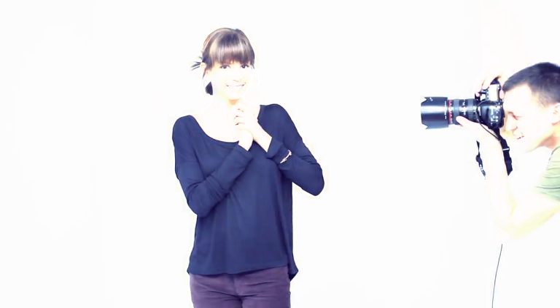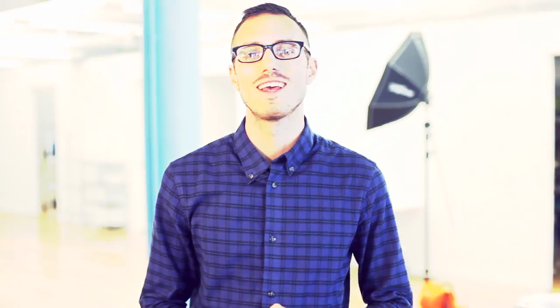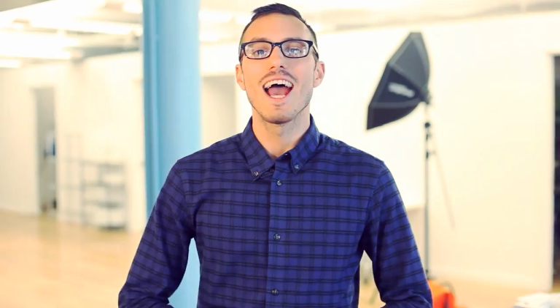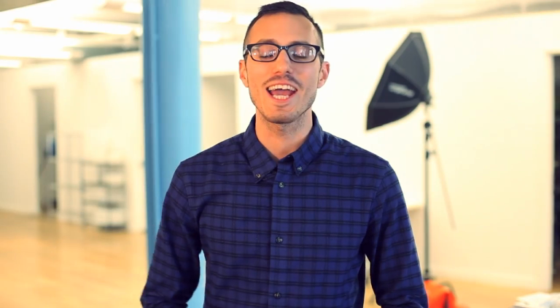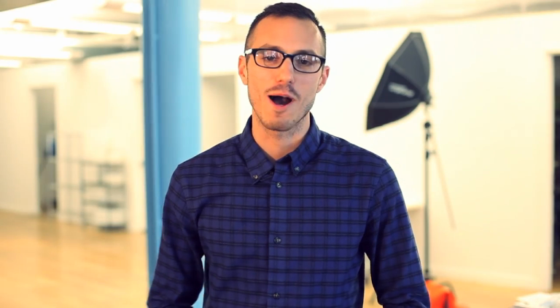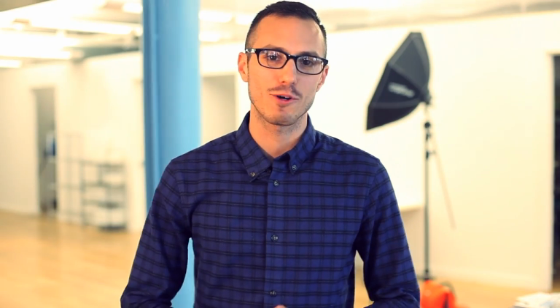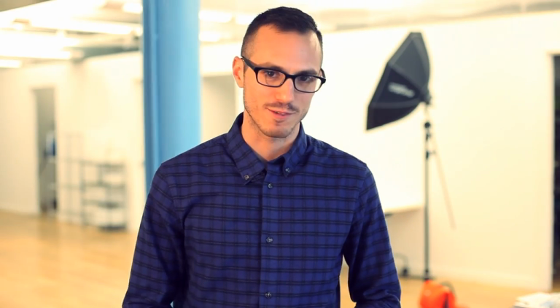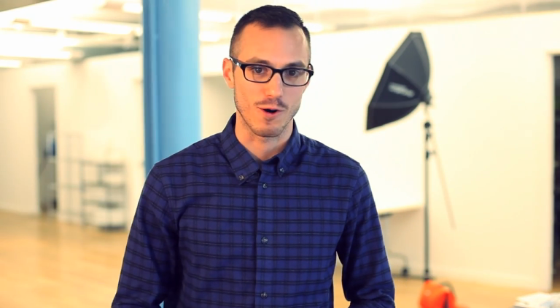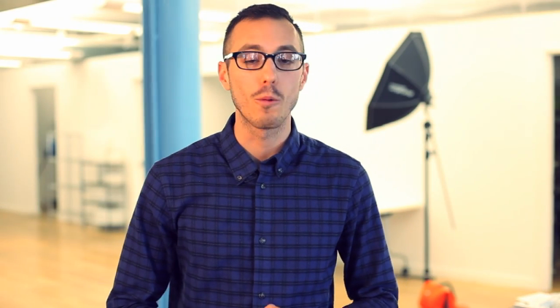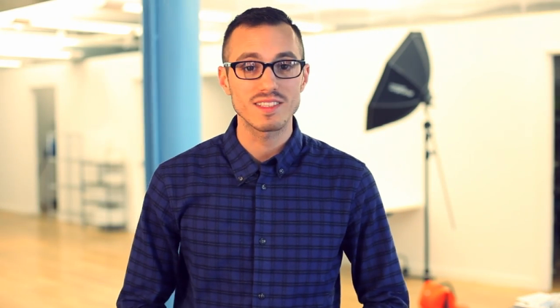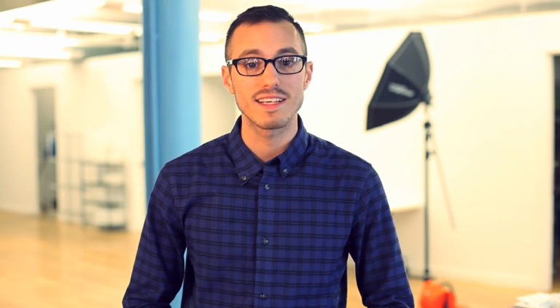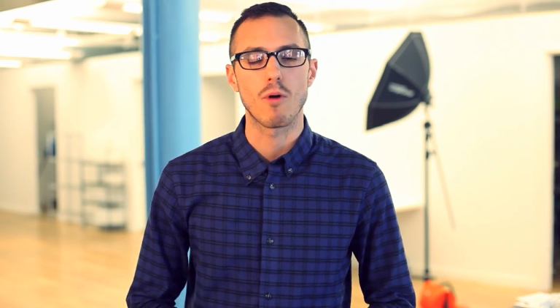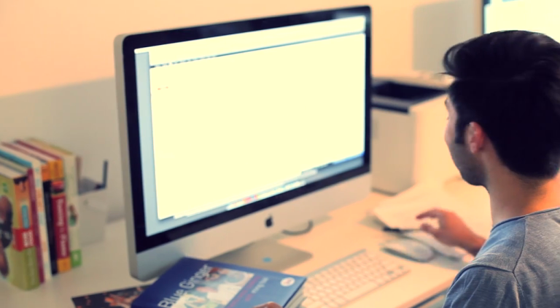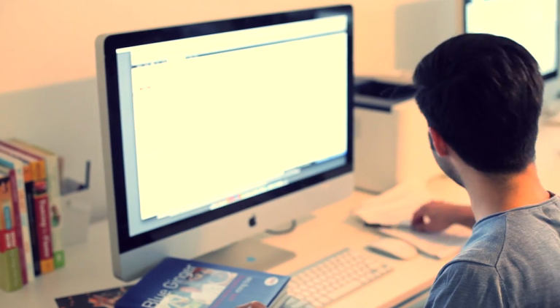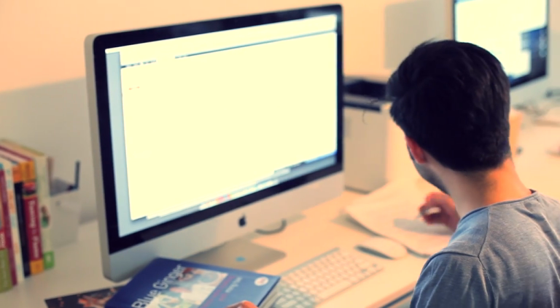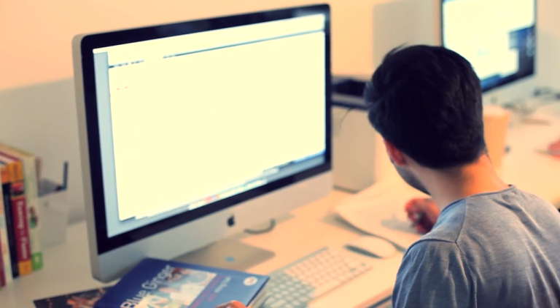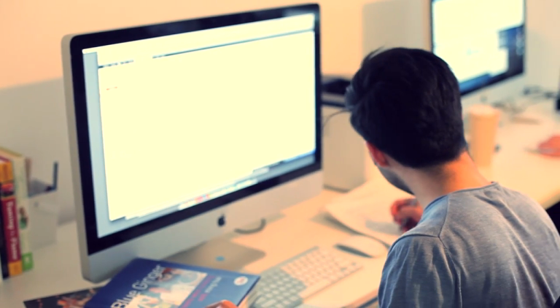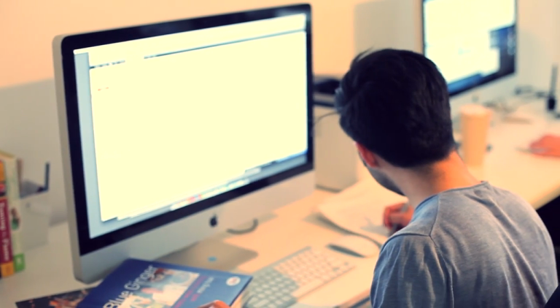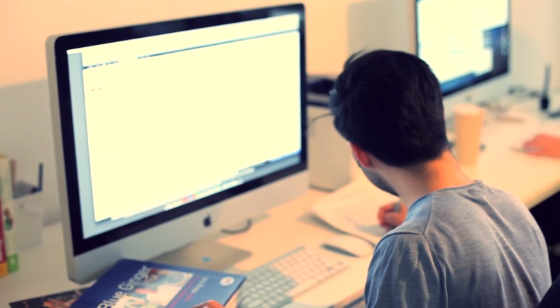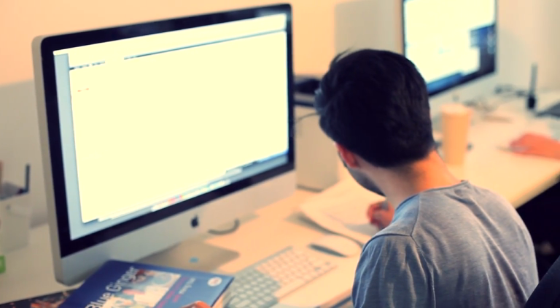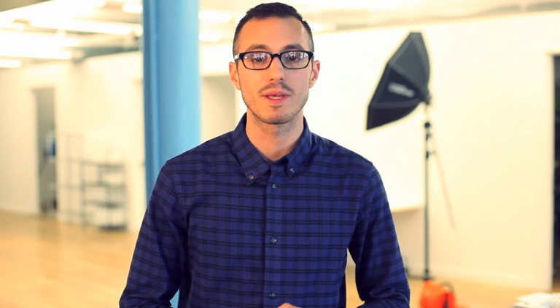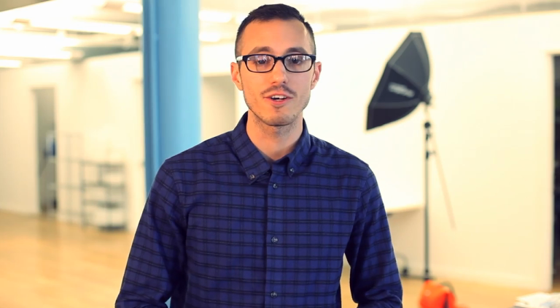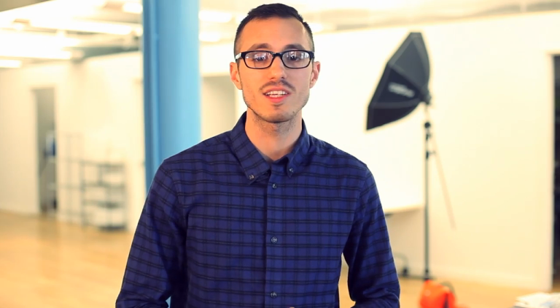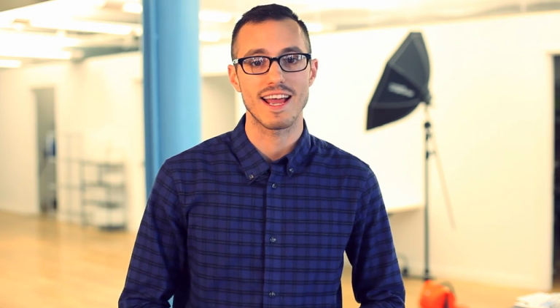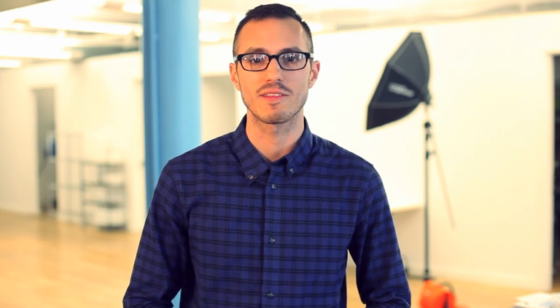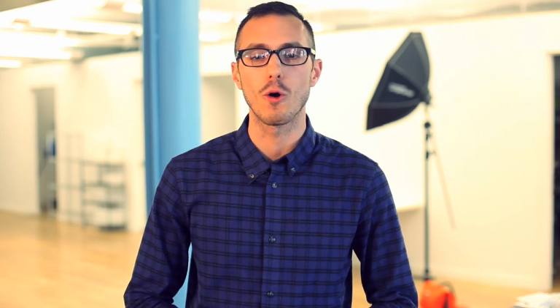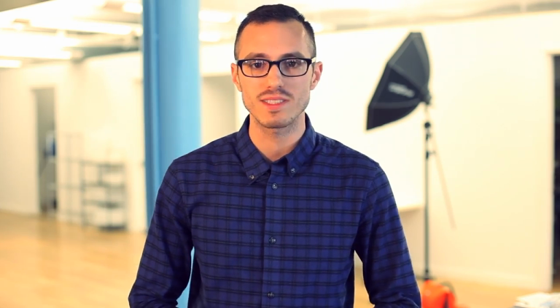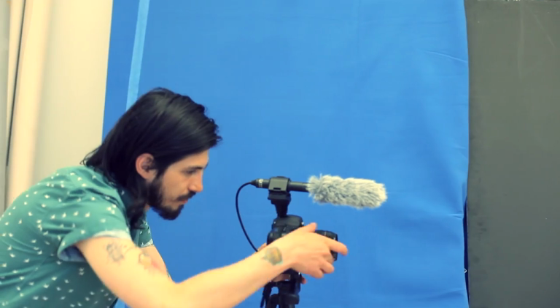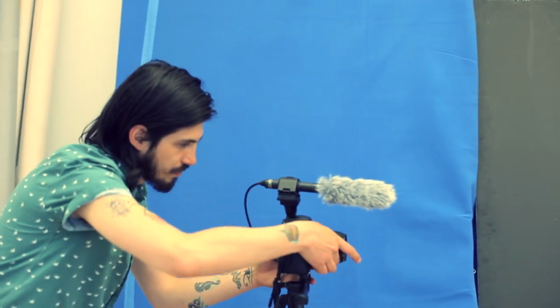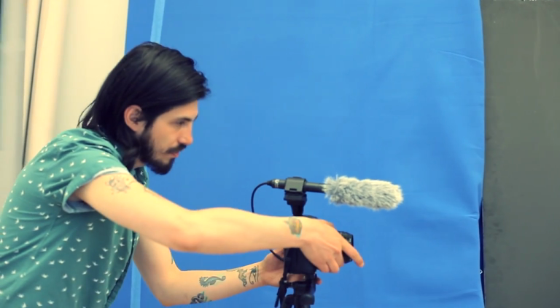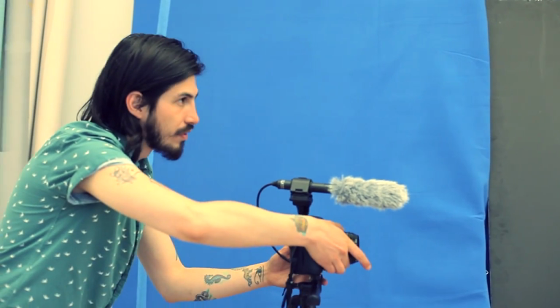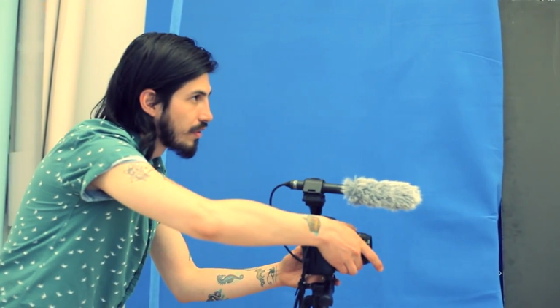Hey, I'm Christopher, OpenSky's Marketplace Community Manager, and I'm here today at the OpenSky Creative Studio.